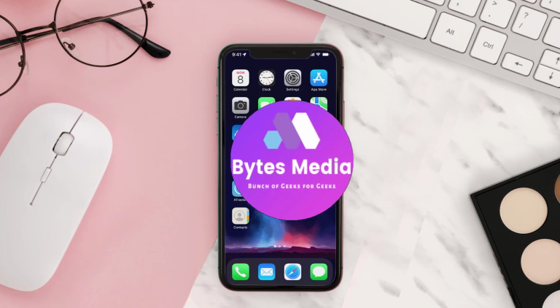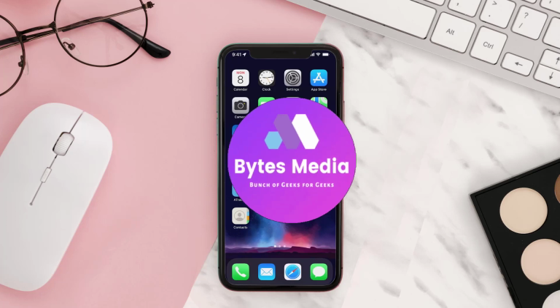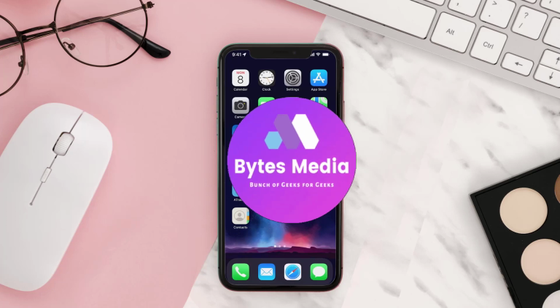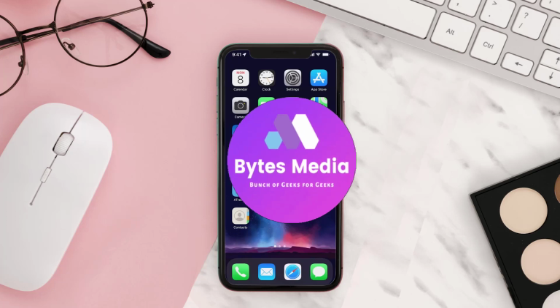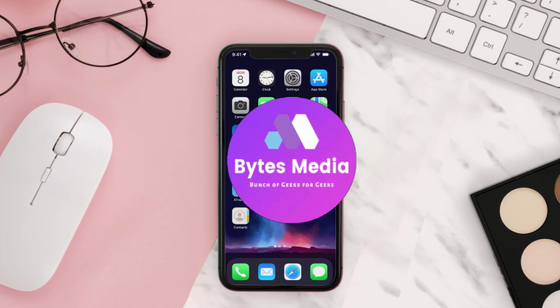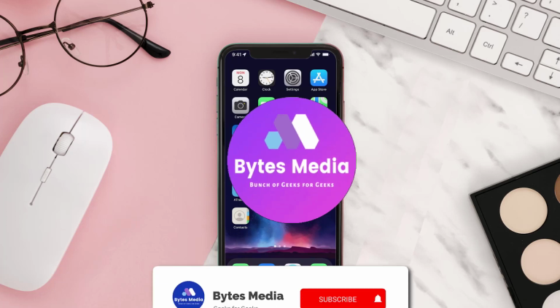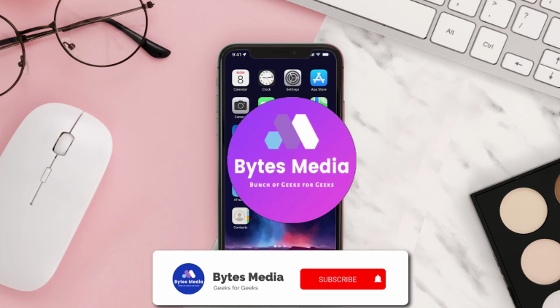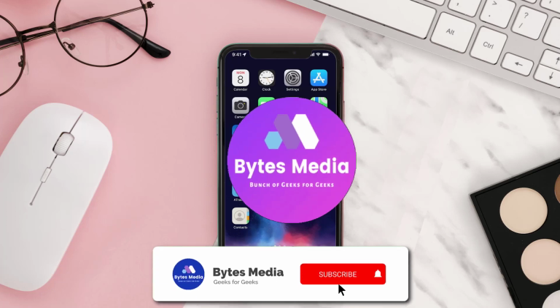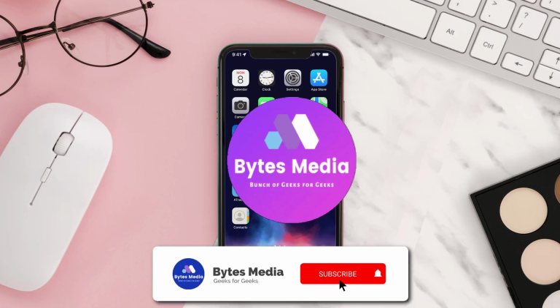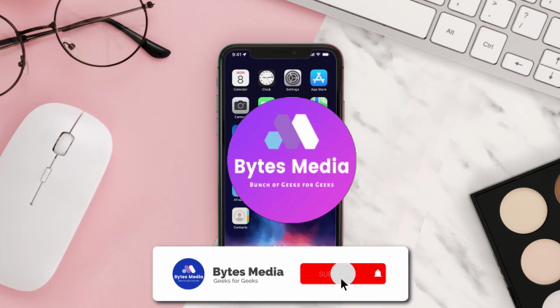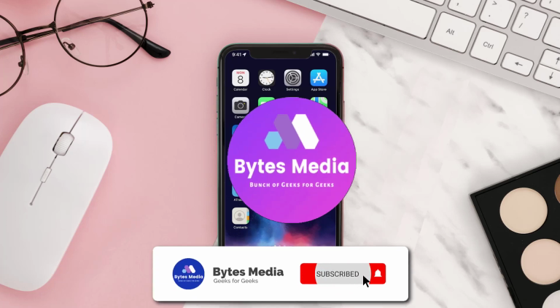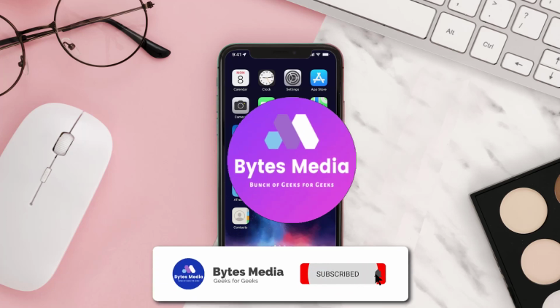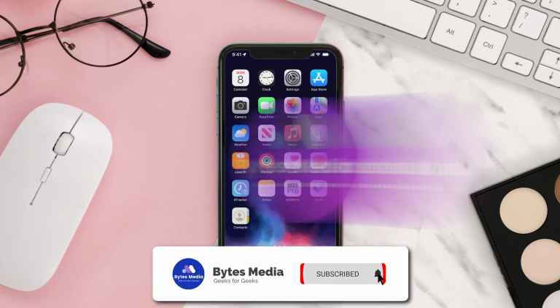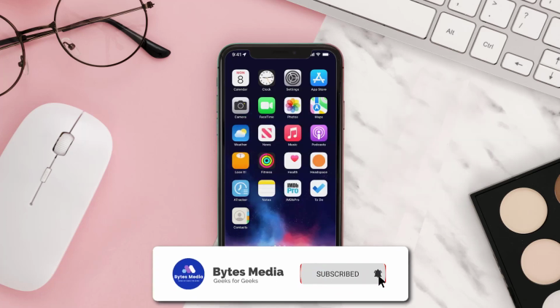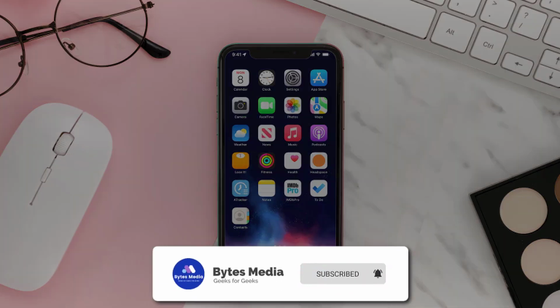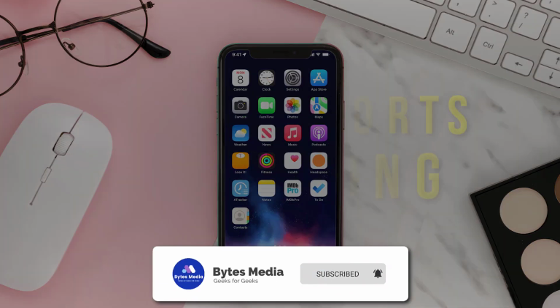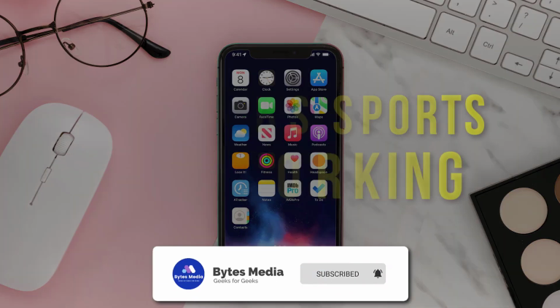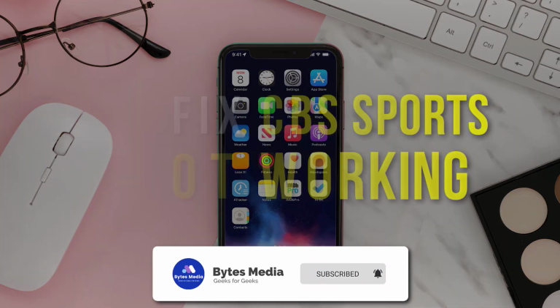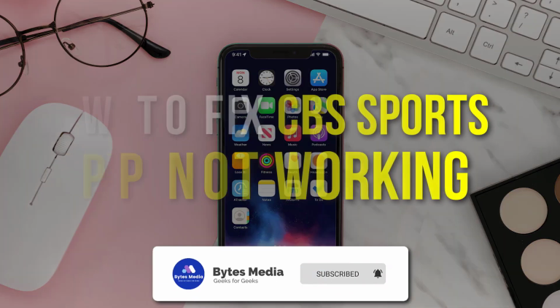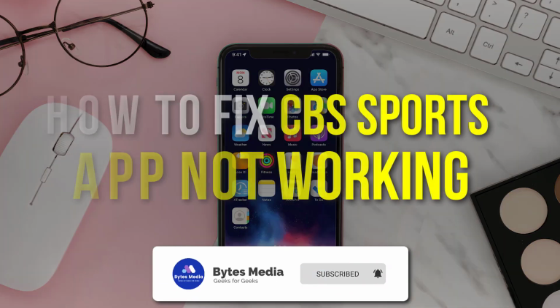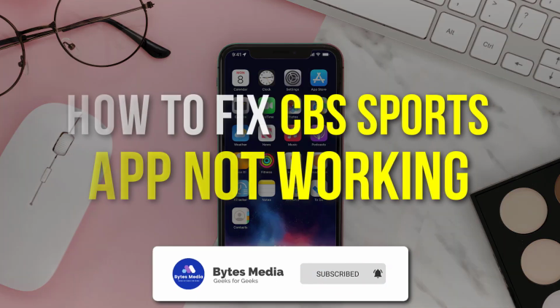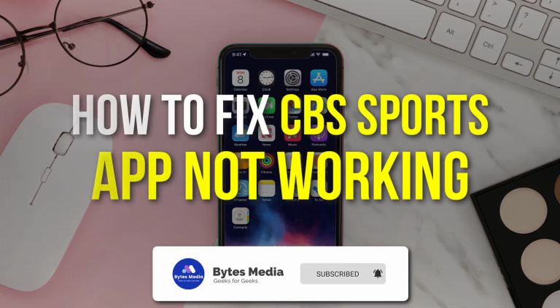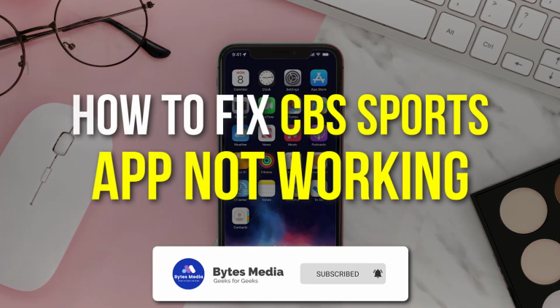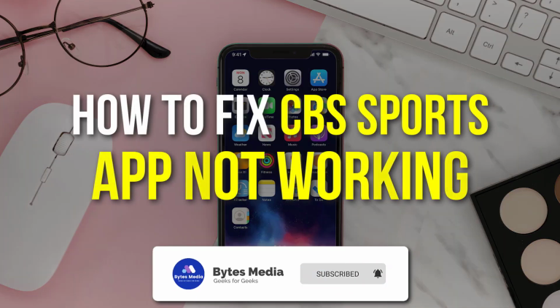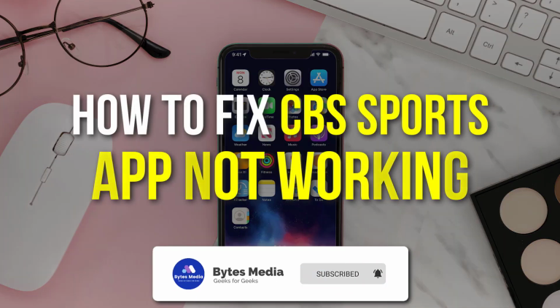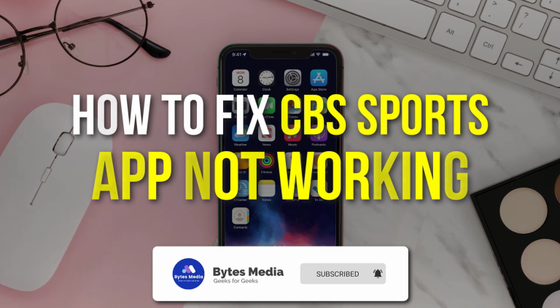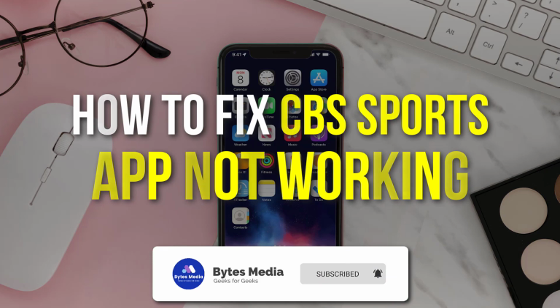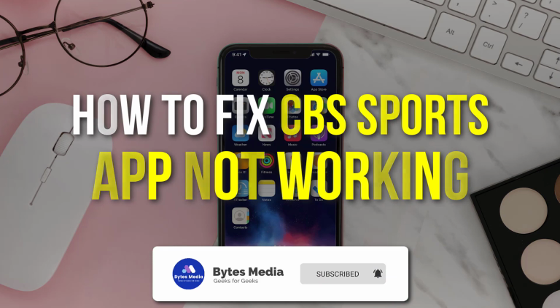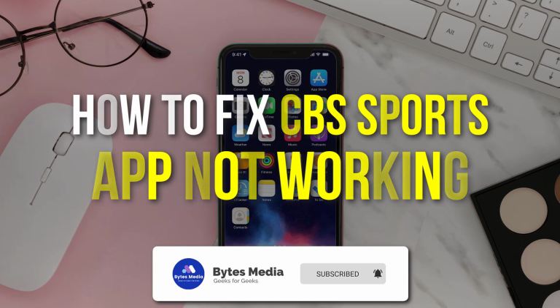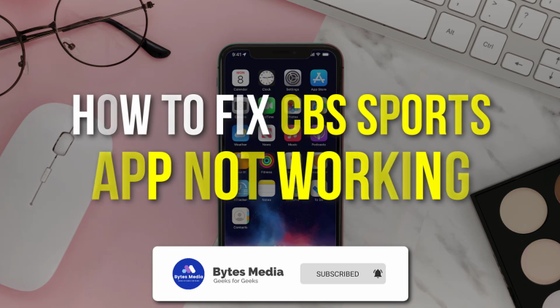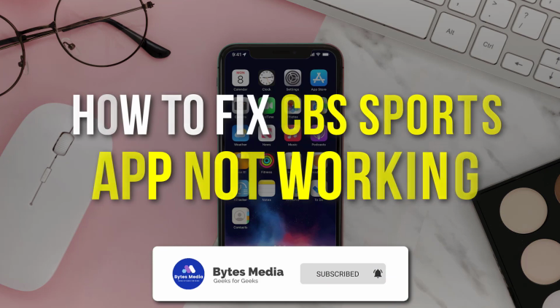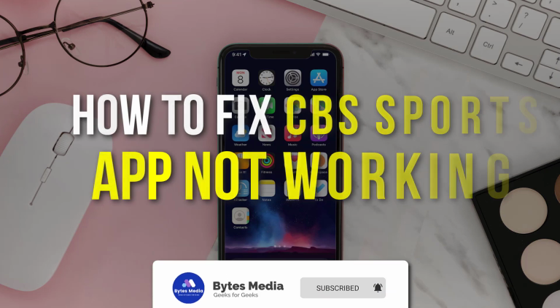Hey guys, I'm Anna and today I'm going to show you how to fix the CBS Sports mobile app not working.